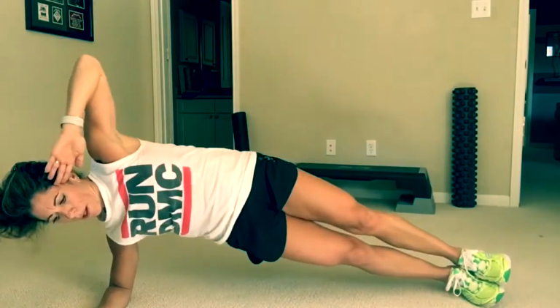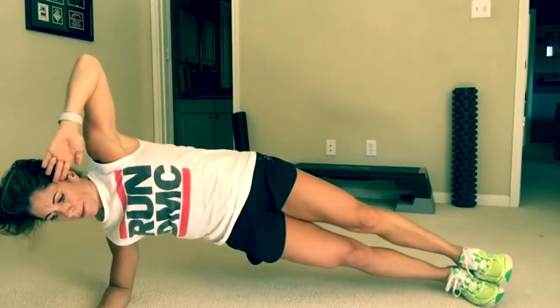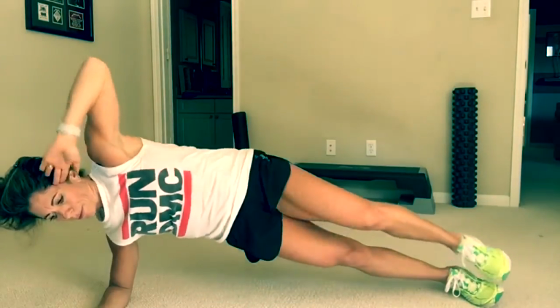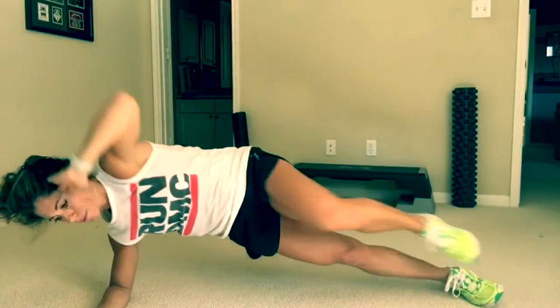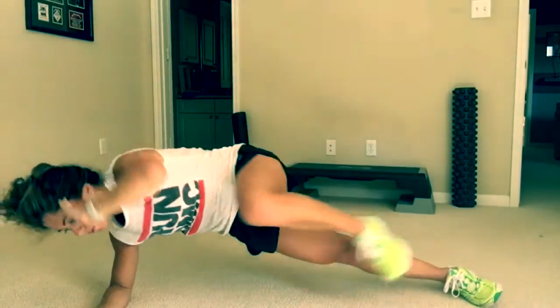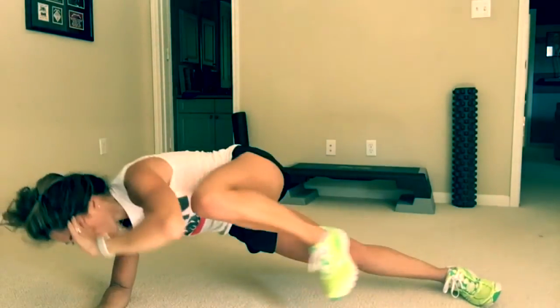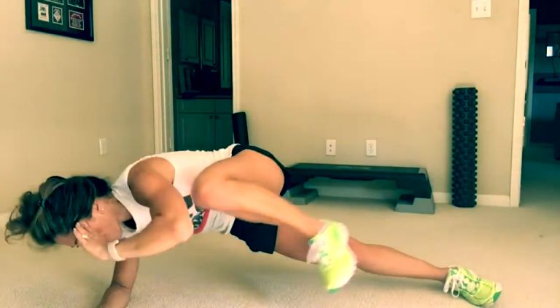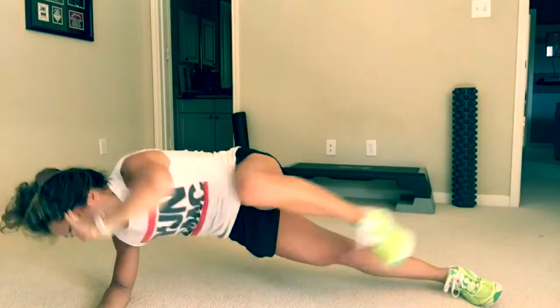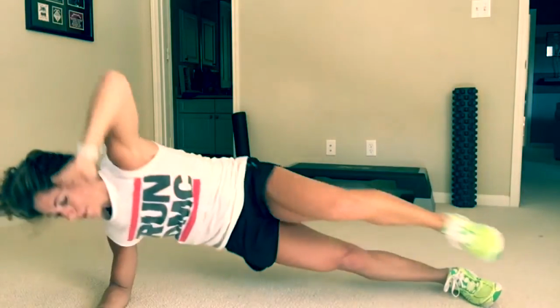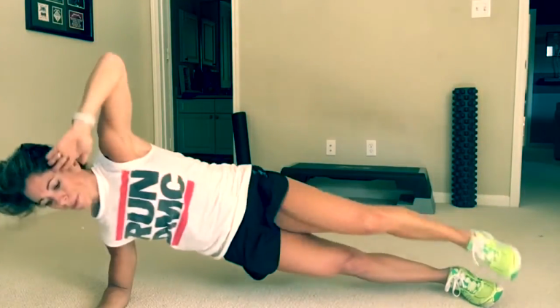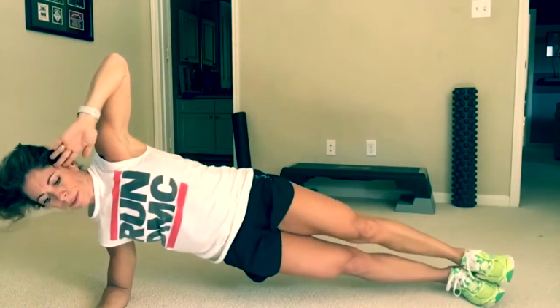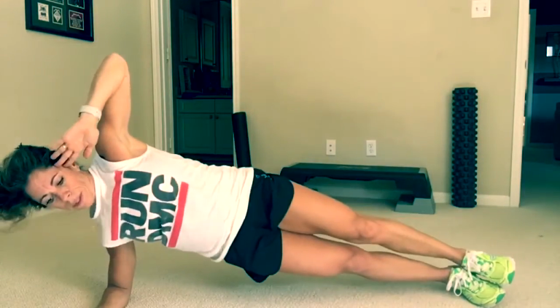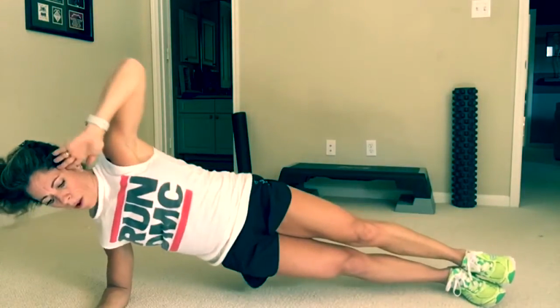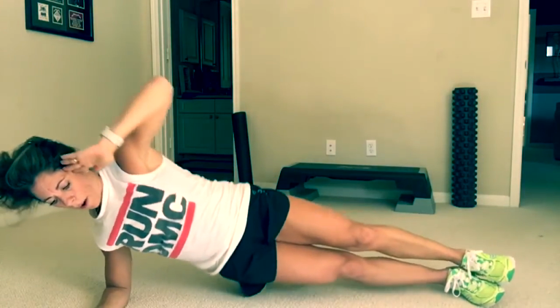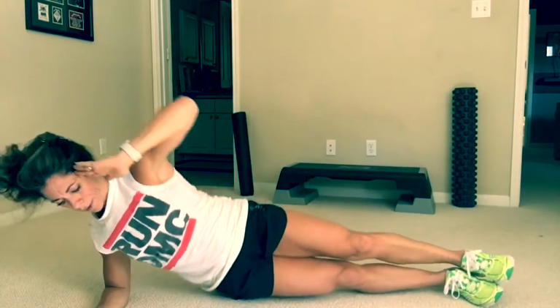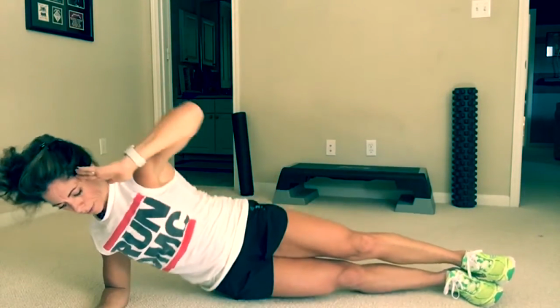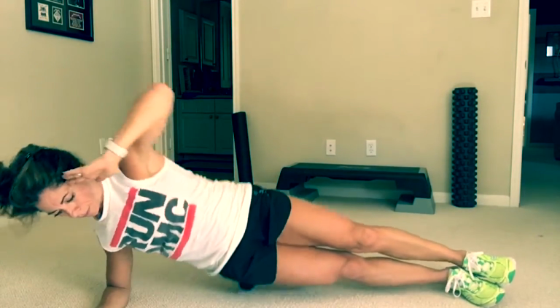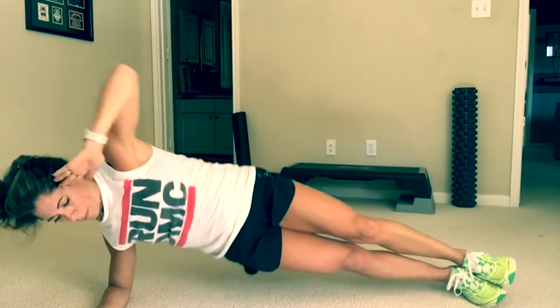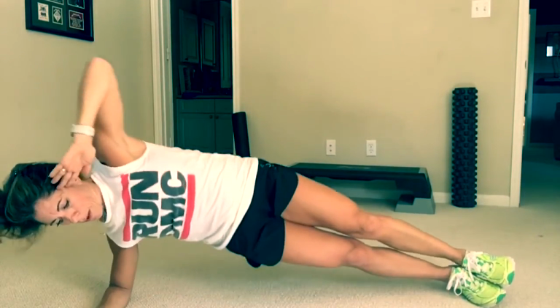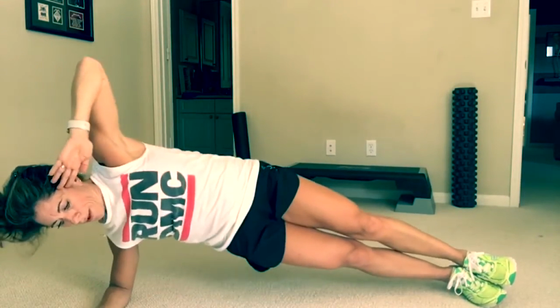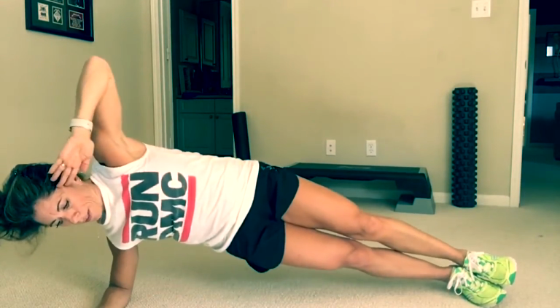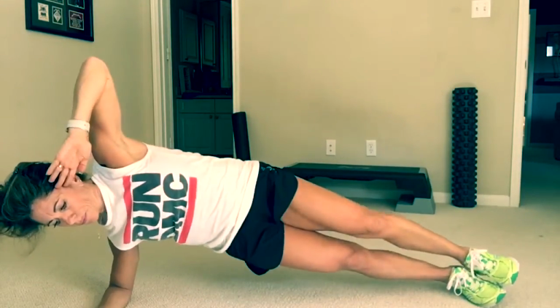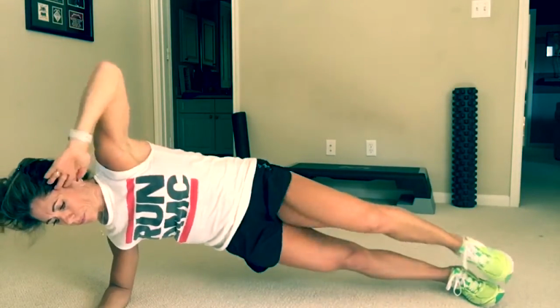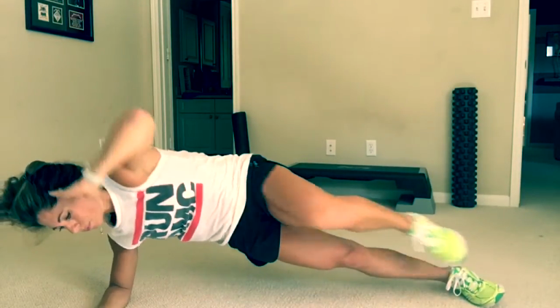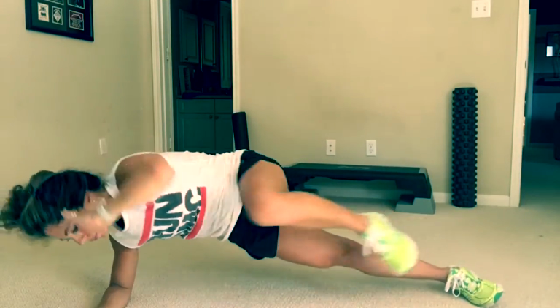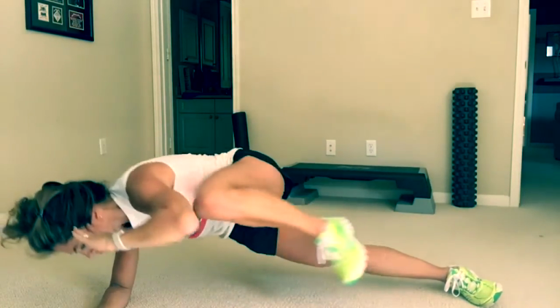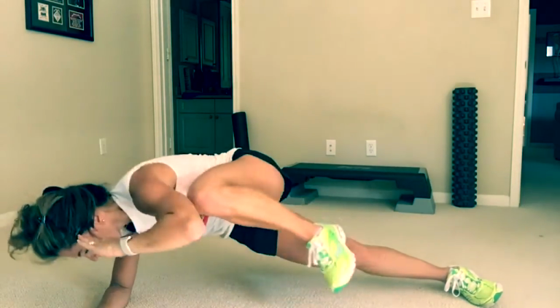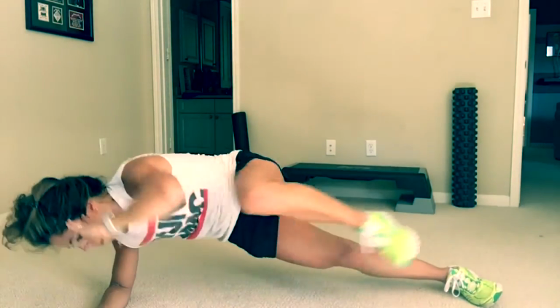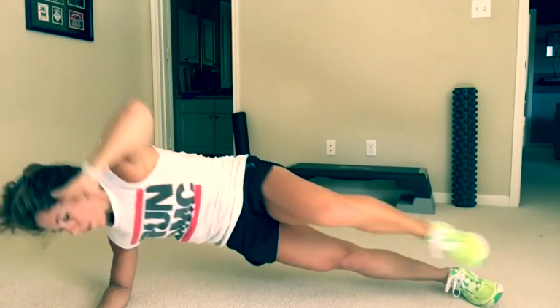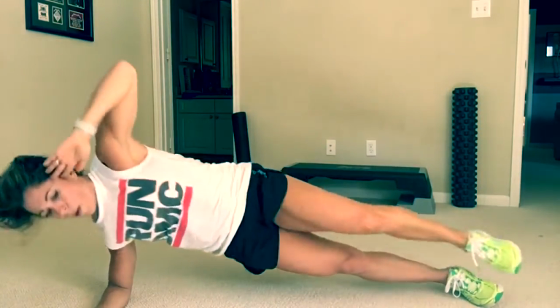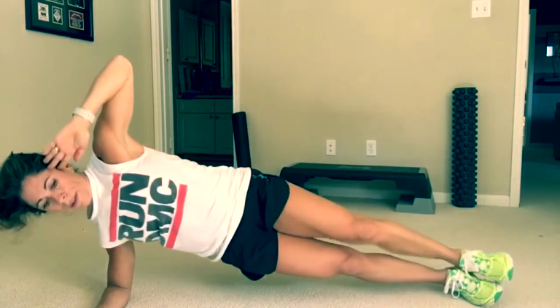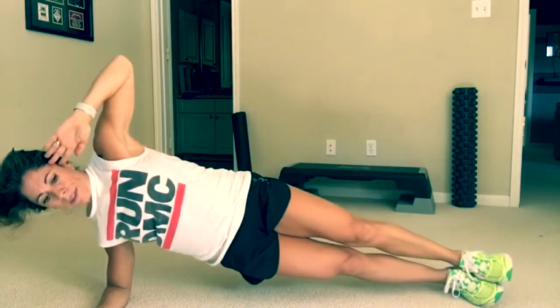Hip drop, knee to chest oblique crunch, one minute and then do the other side, one minute. Come with me now.